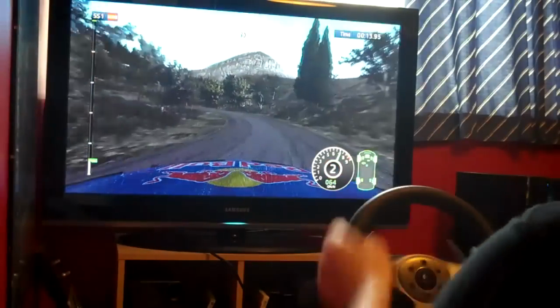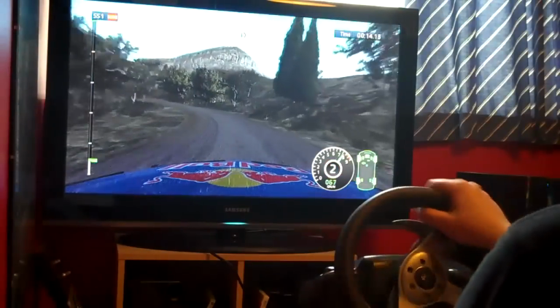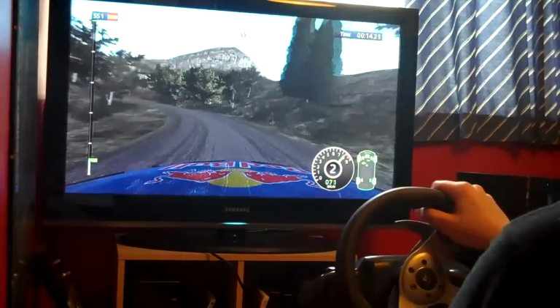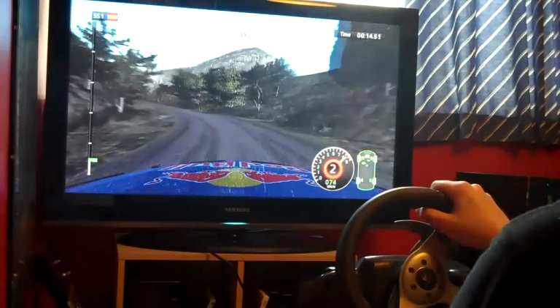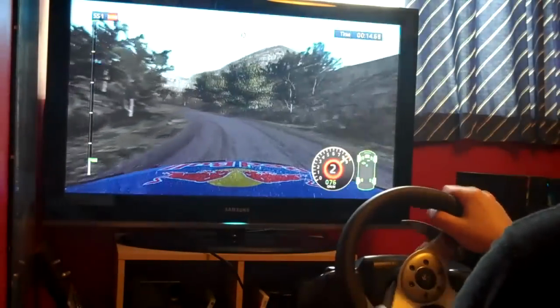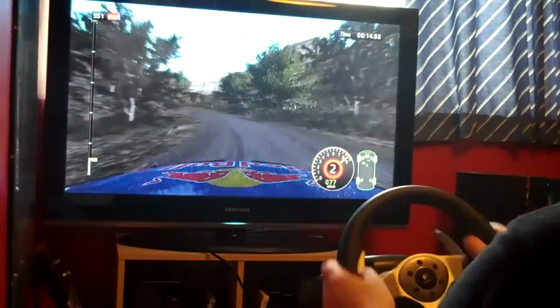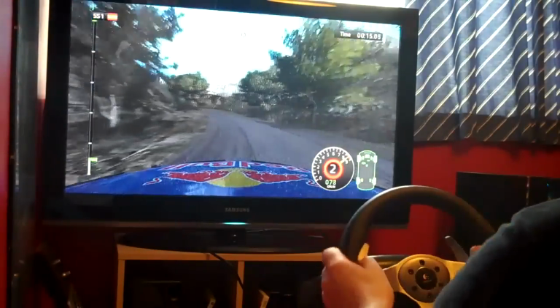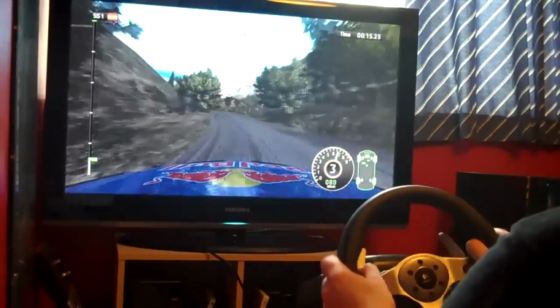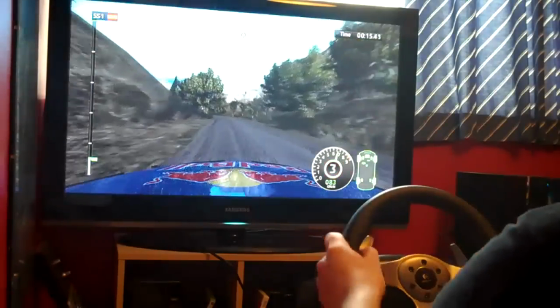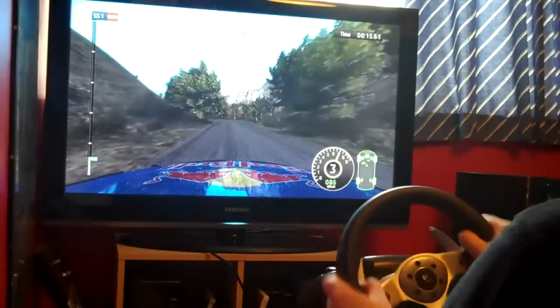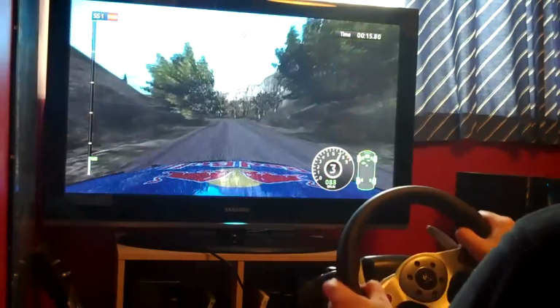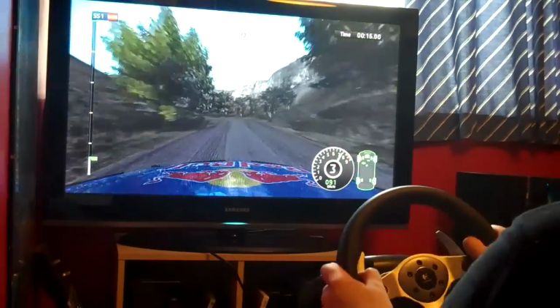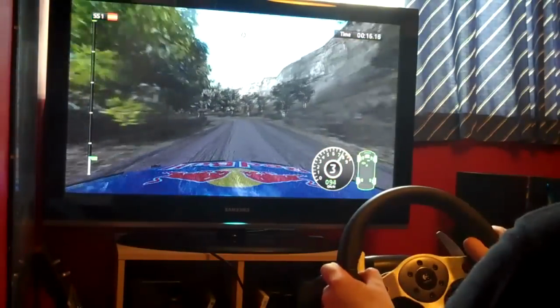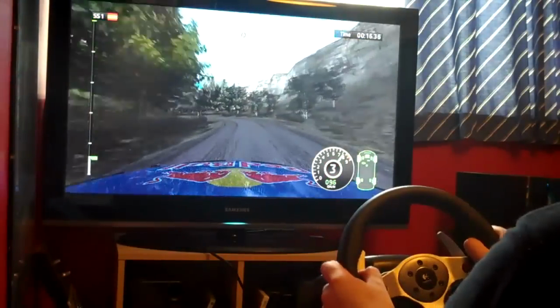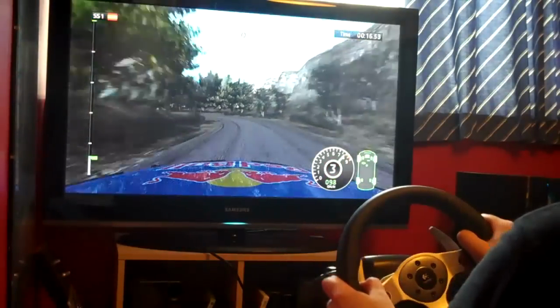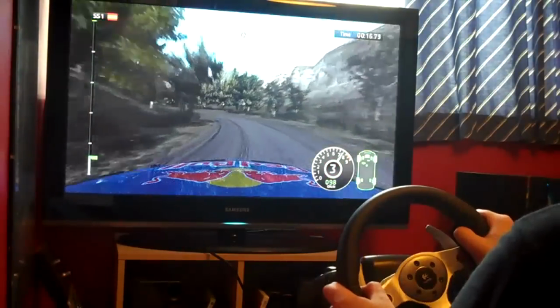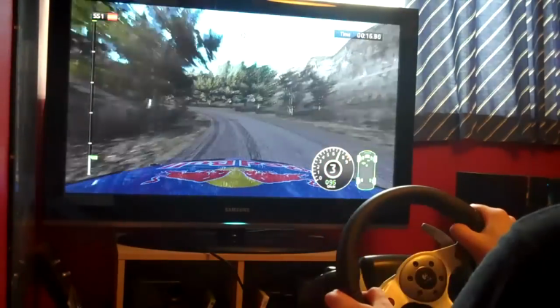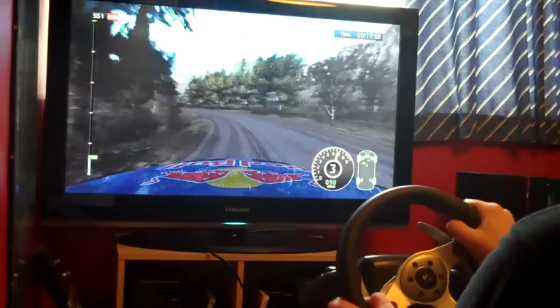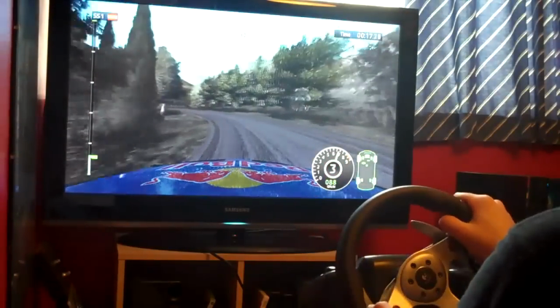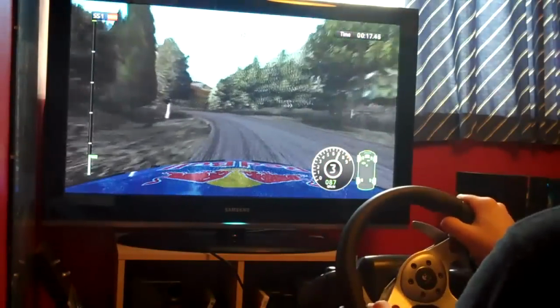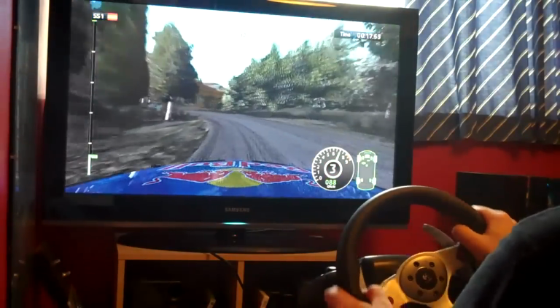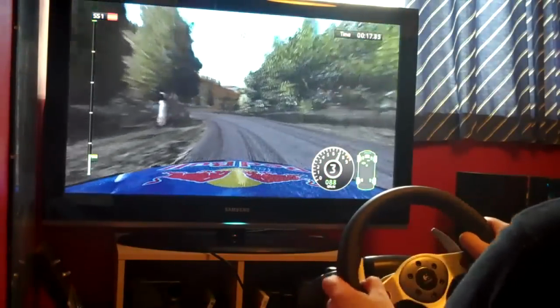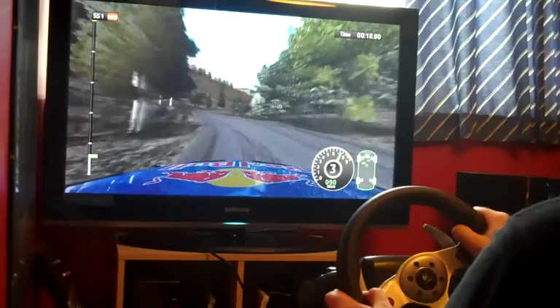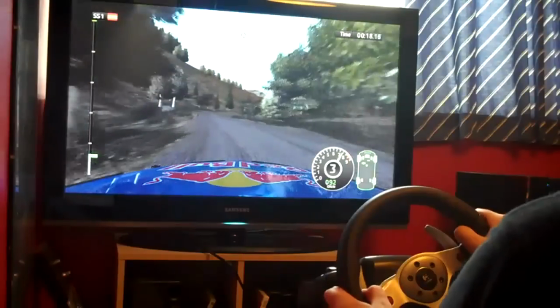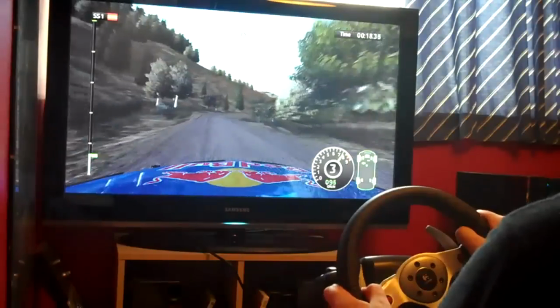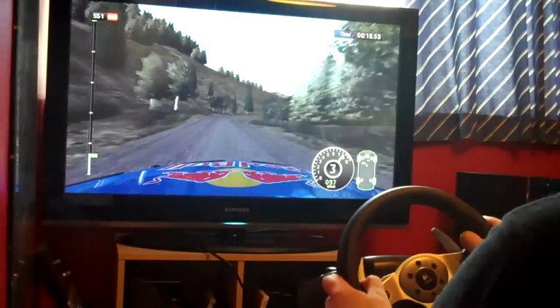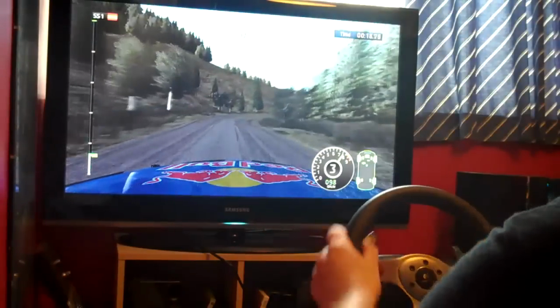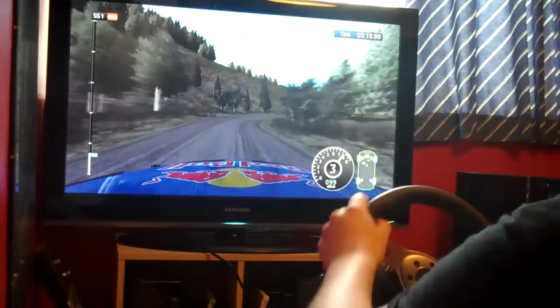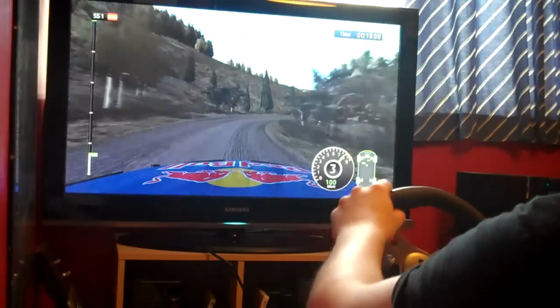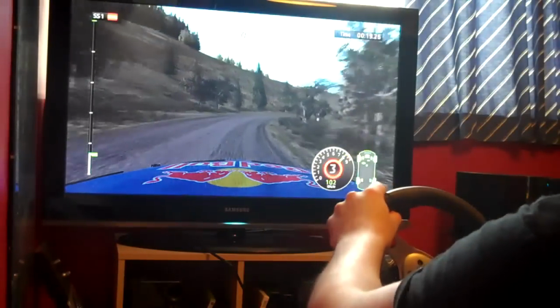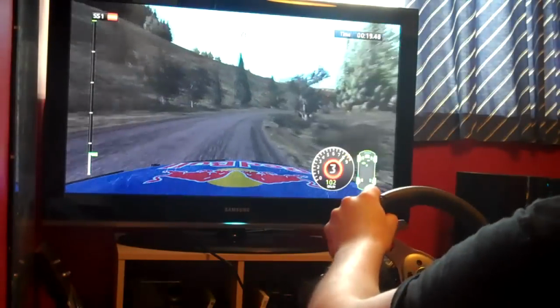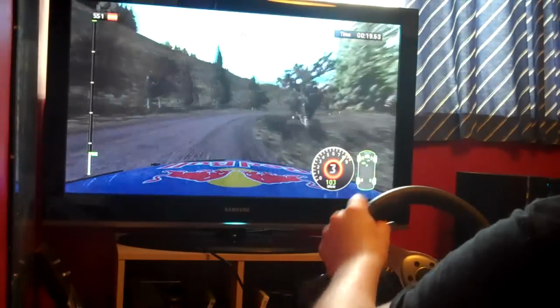A lot more grip here it seems in the SWRC cars — it's more balanced under braking.